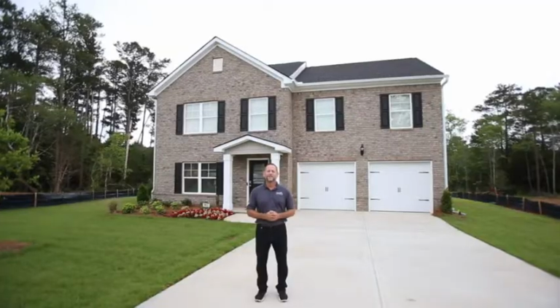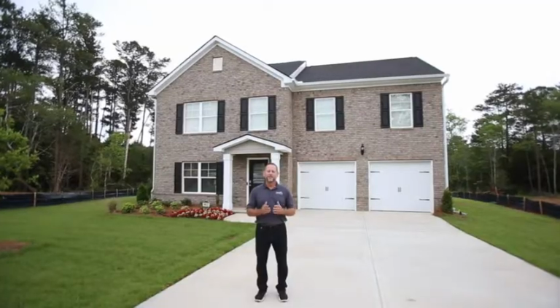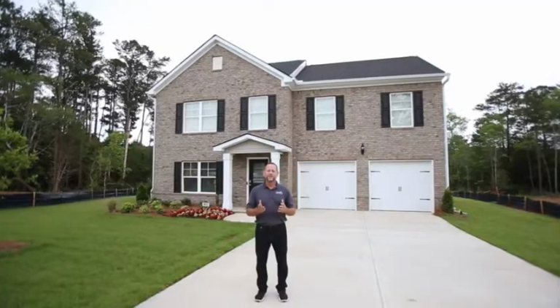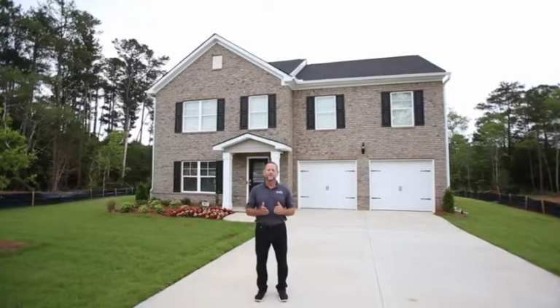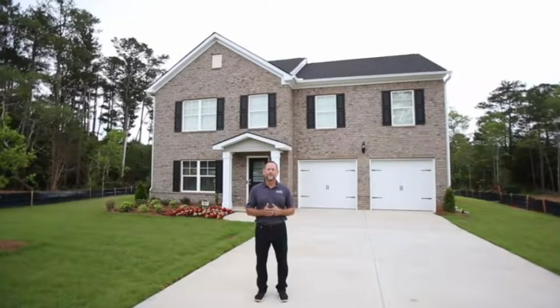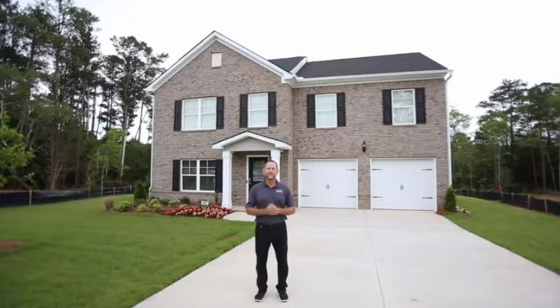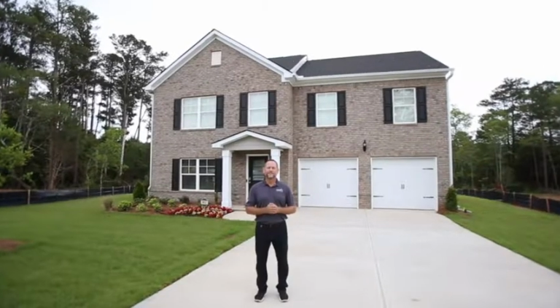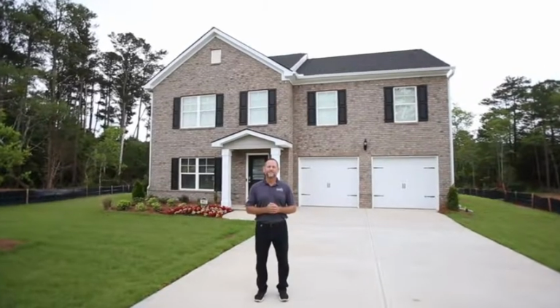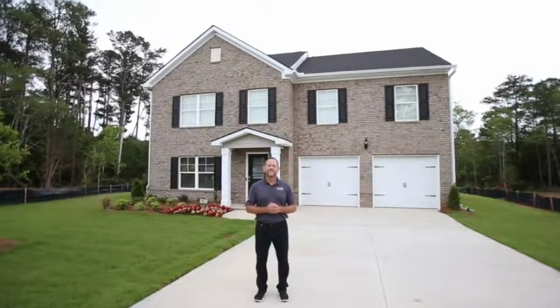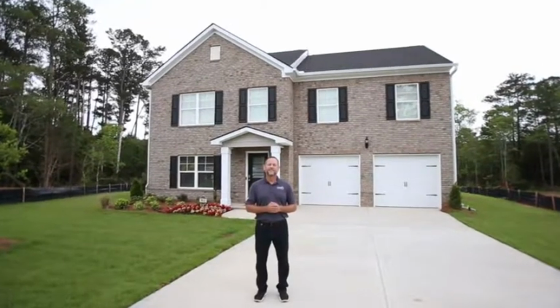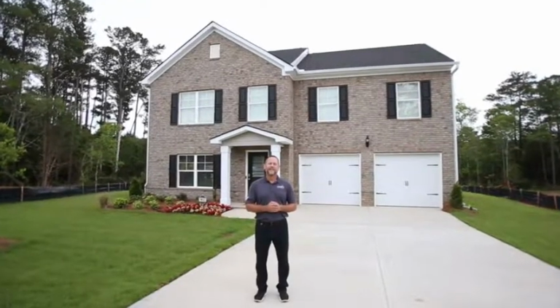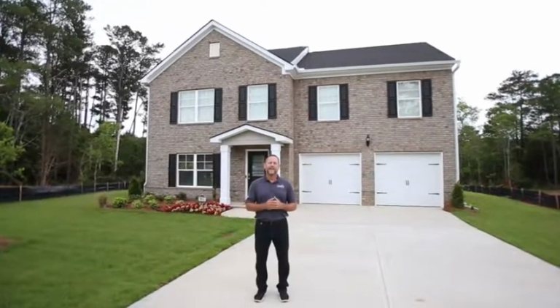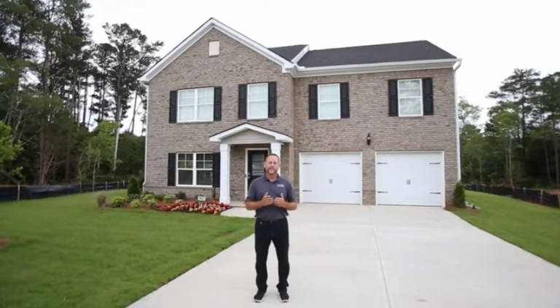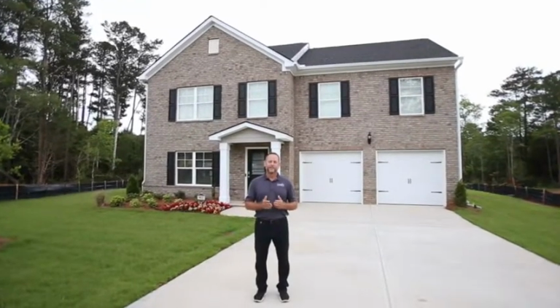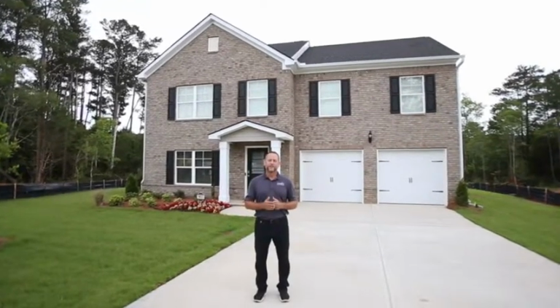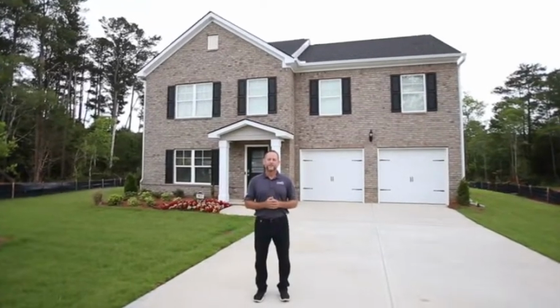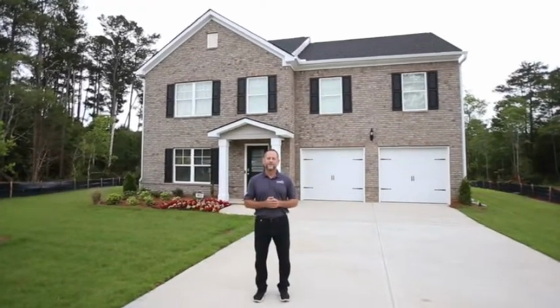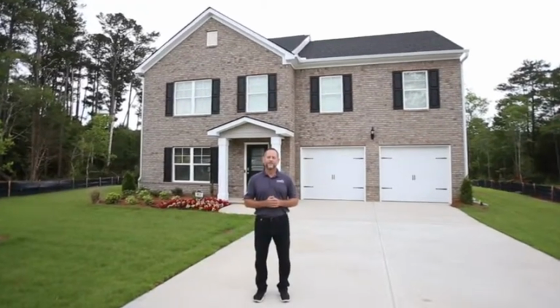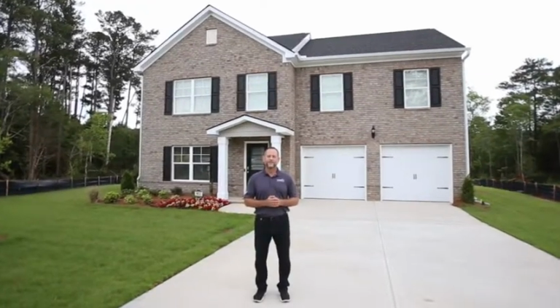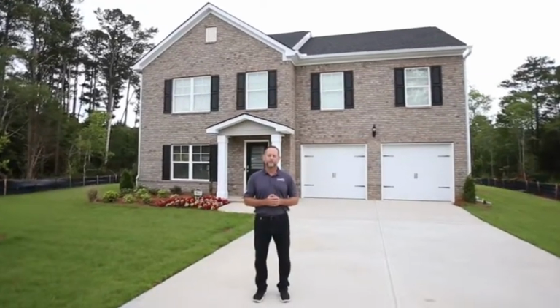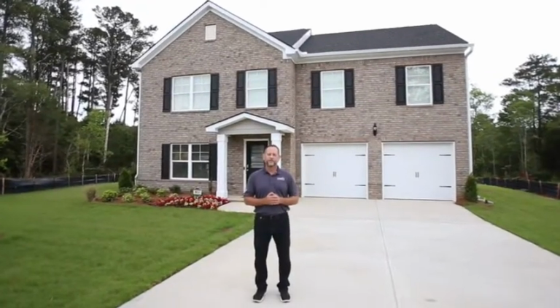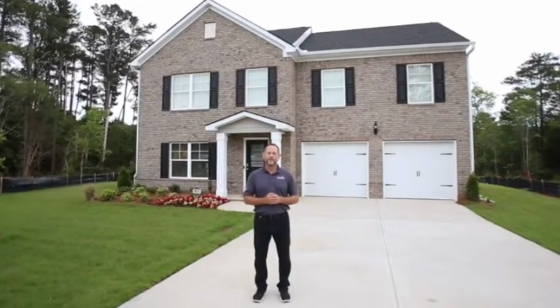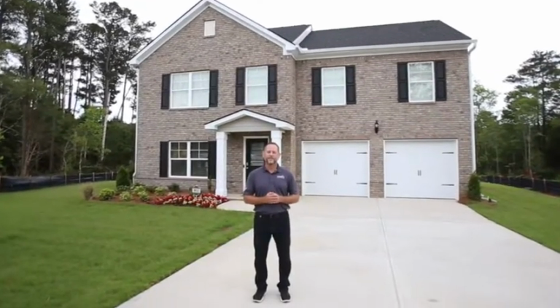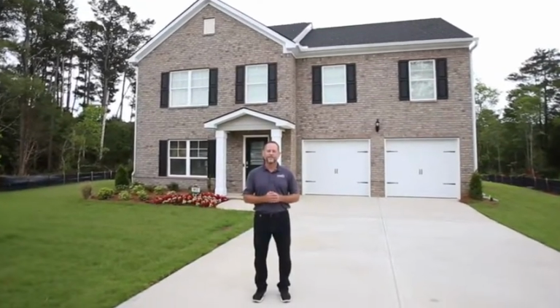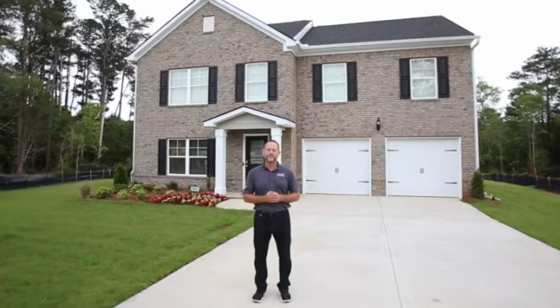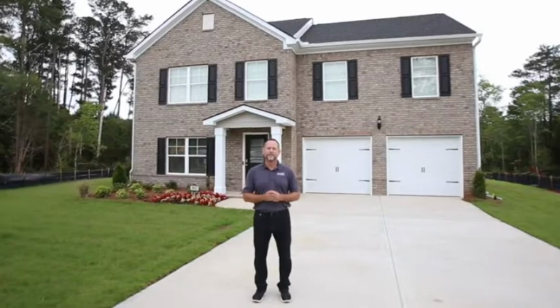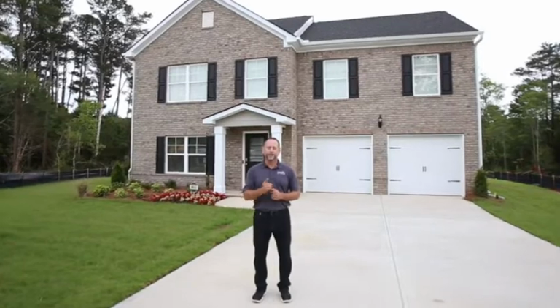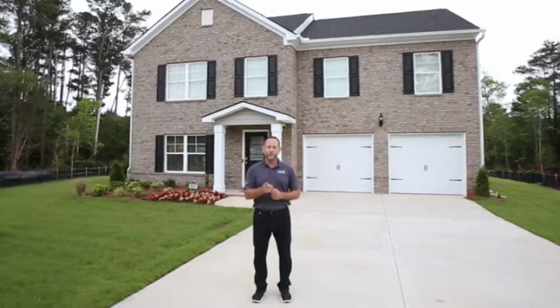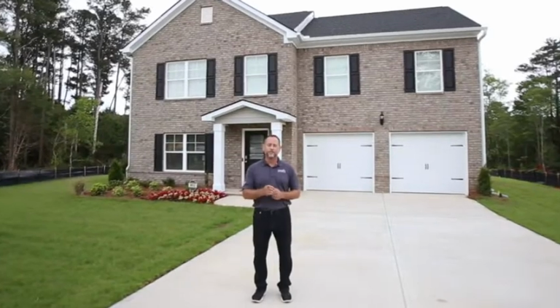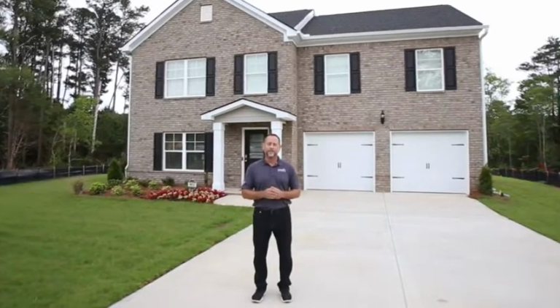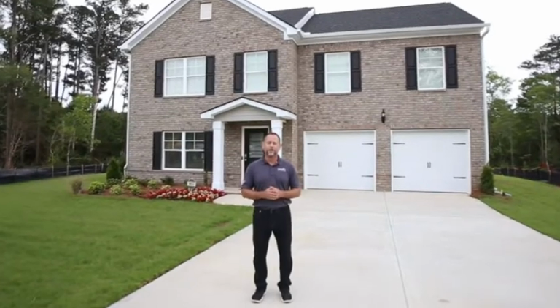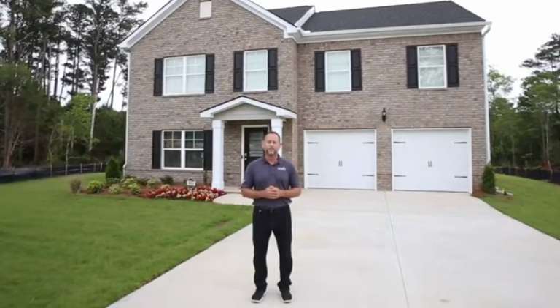Thank you for watching. At Liberty Communities, we build houses, you make it home.